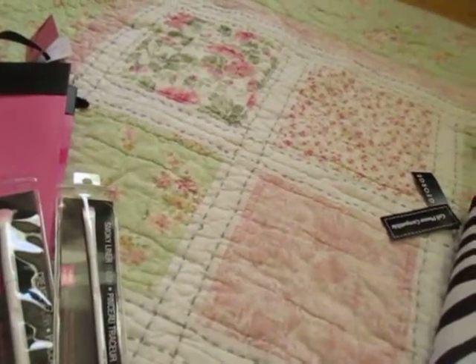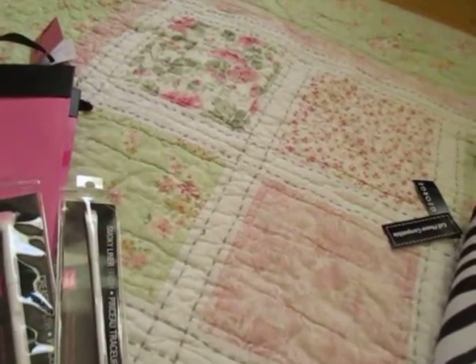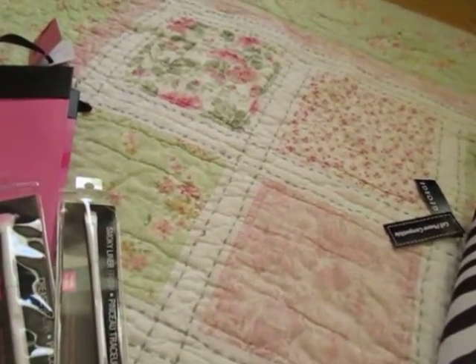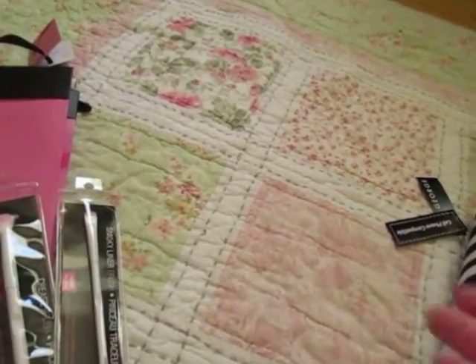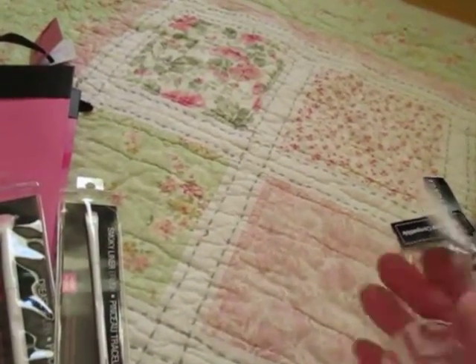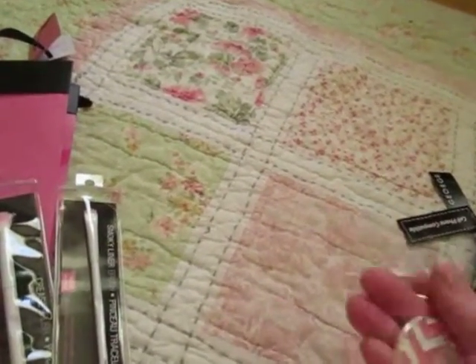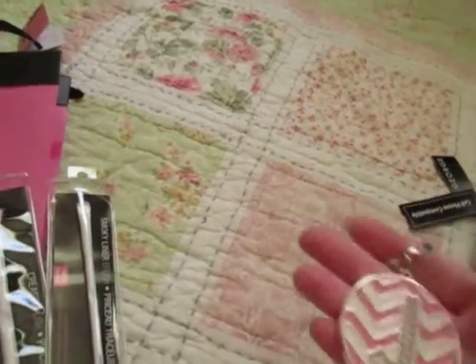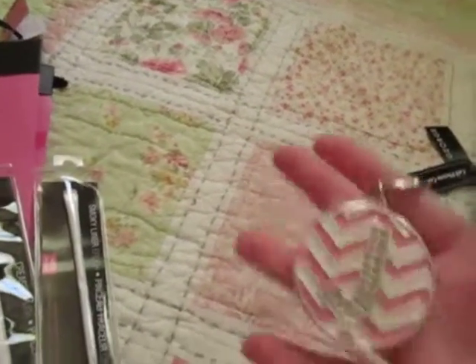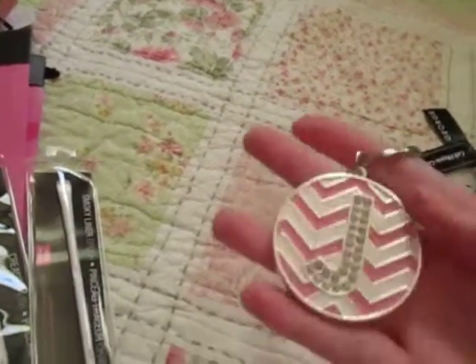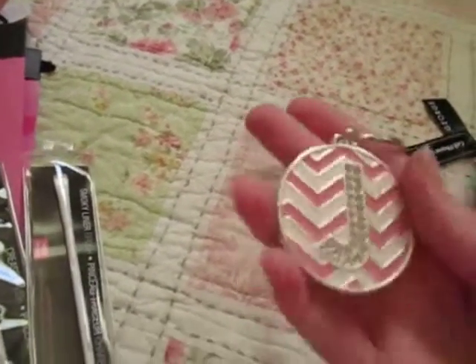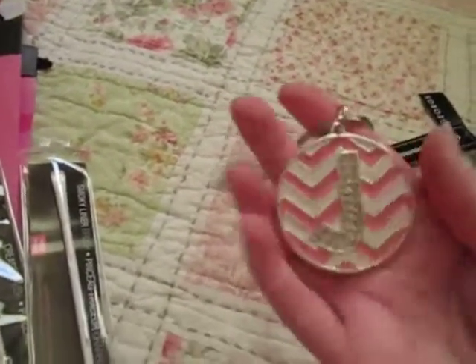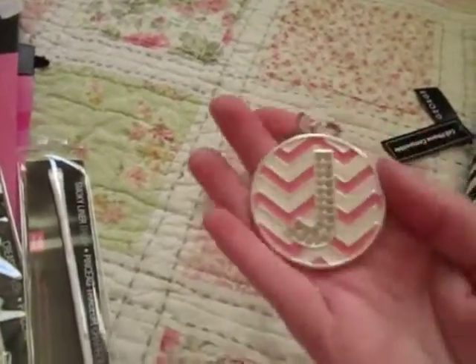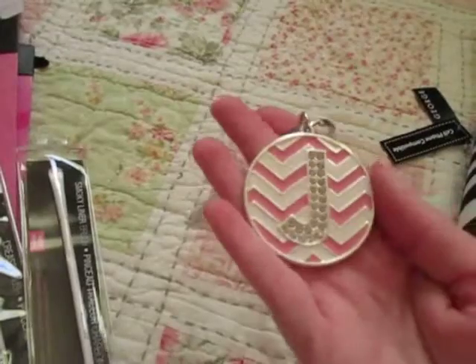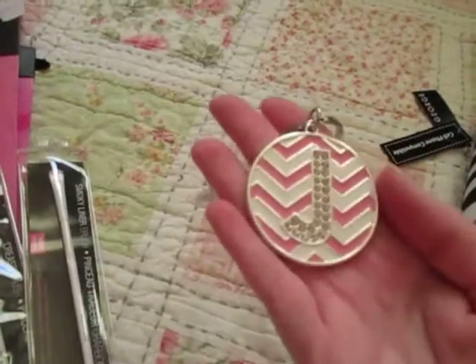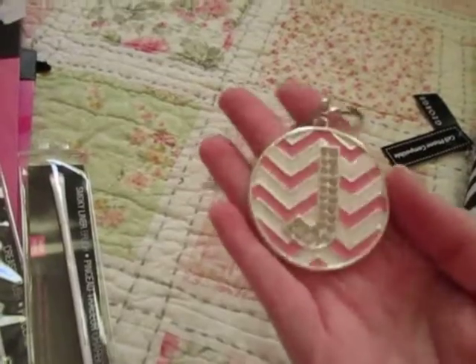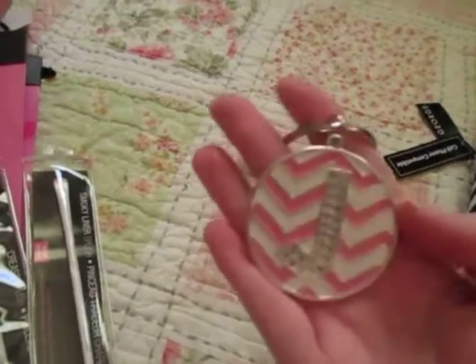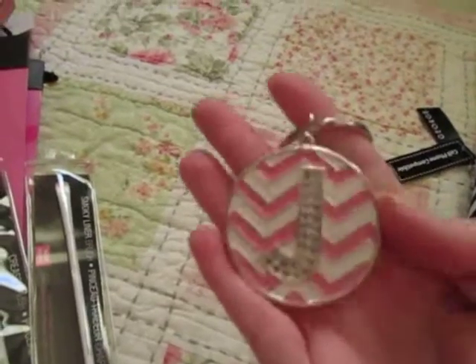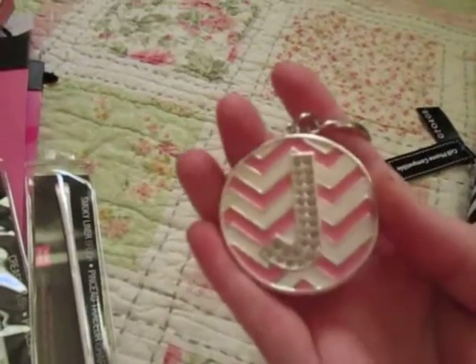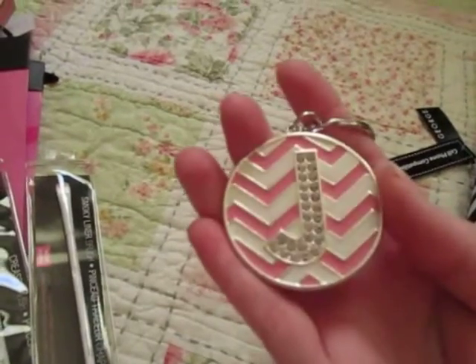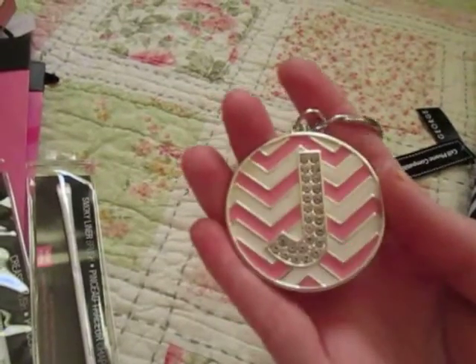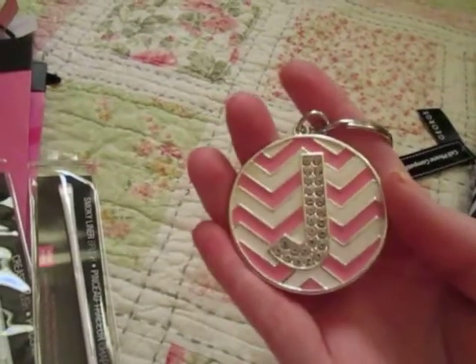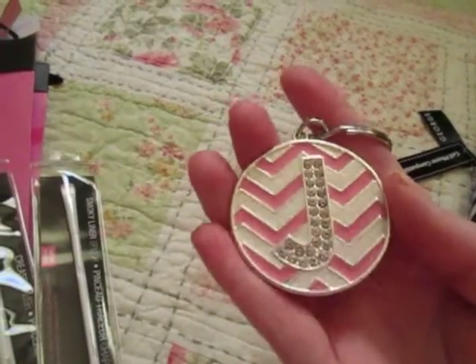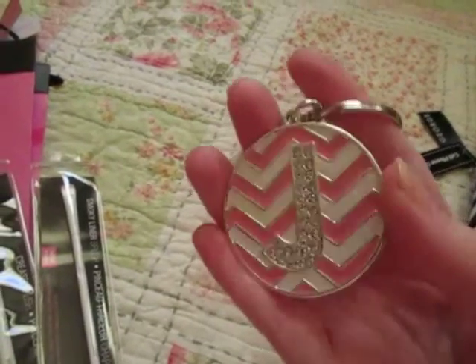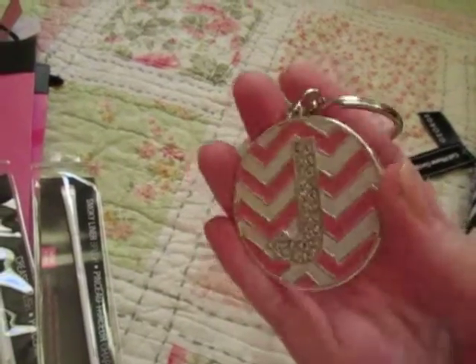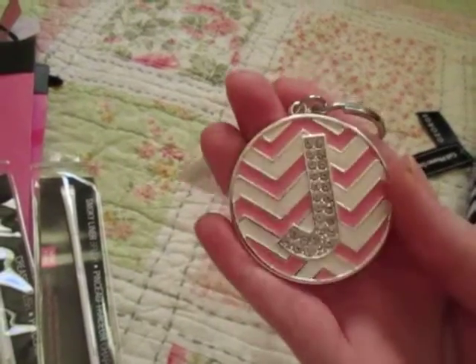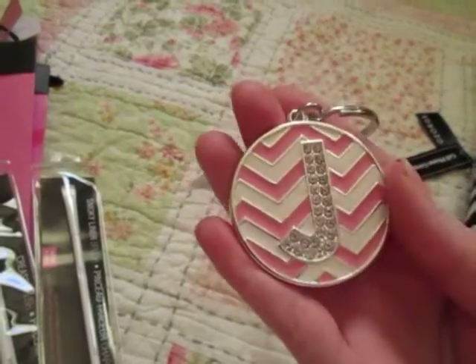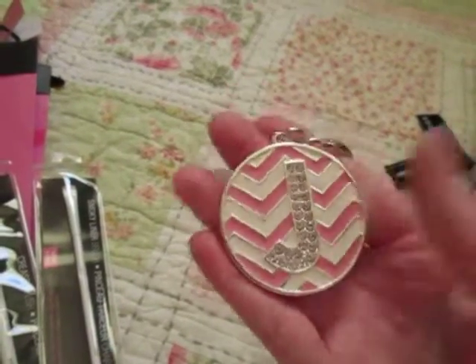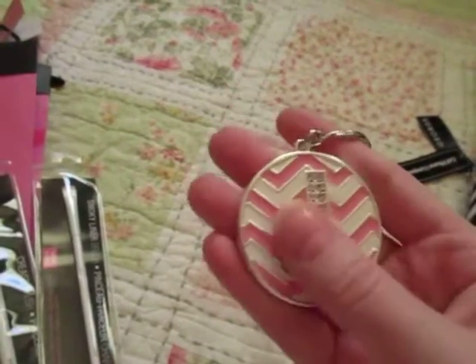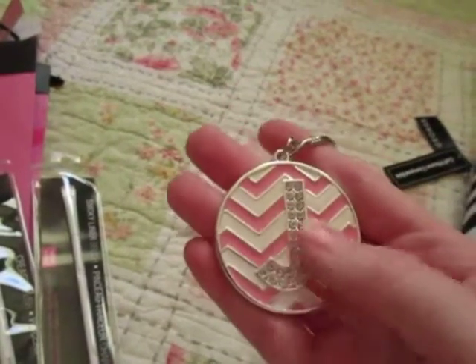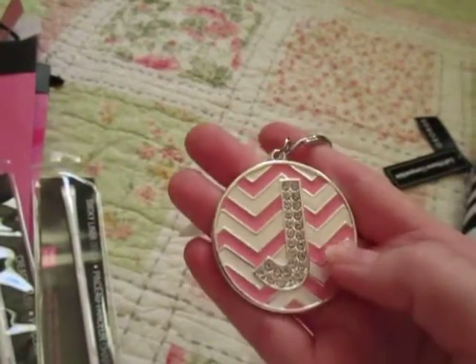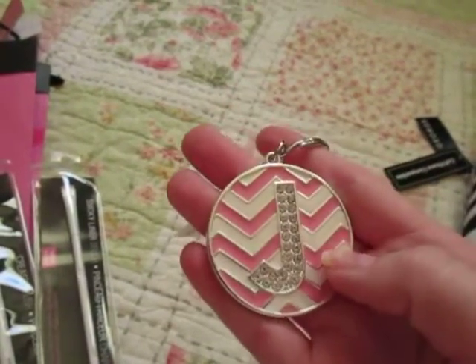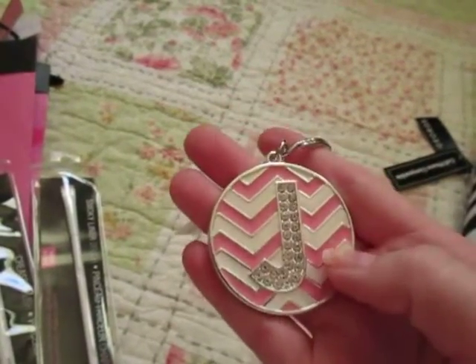Also from Walmart, I found her a keychain with her initial on it. I thought this was very cute.